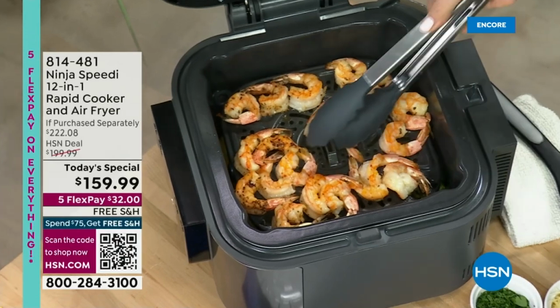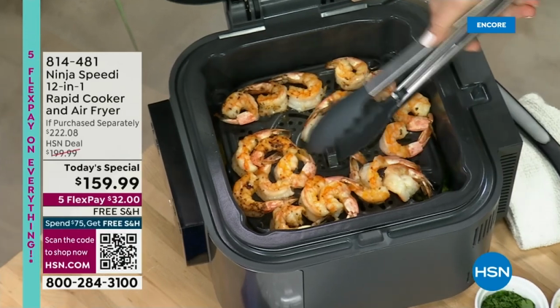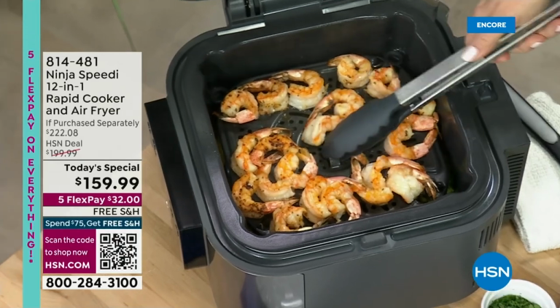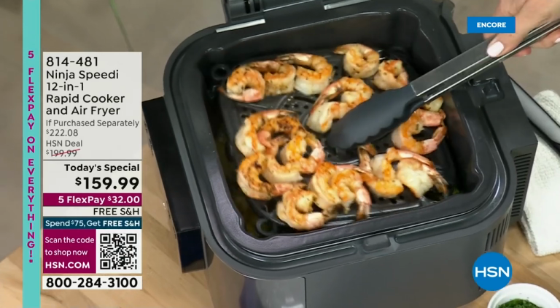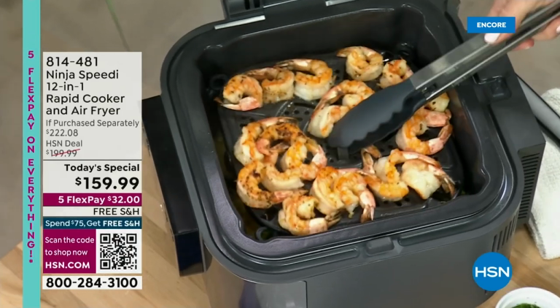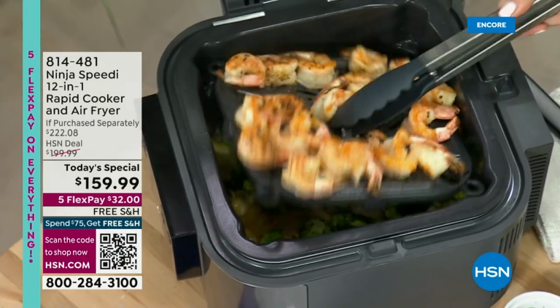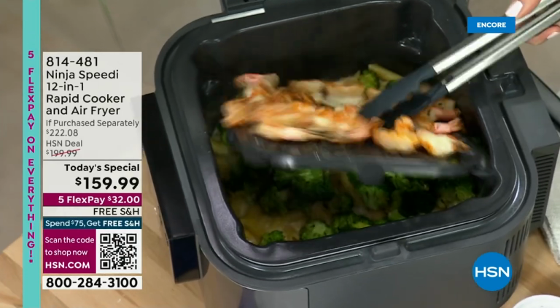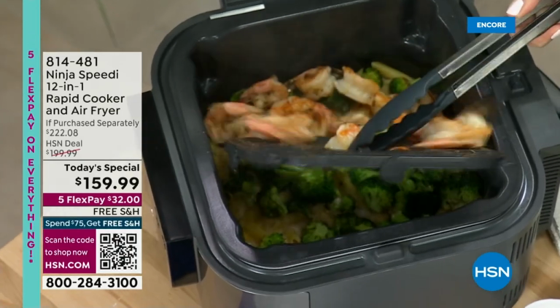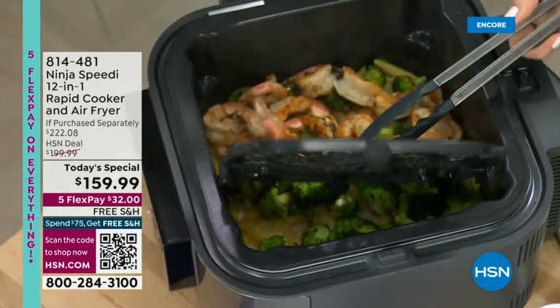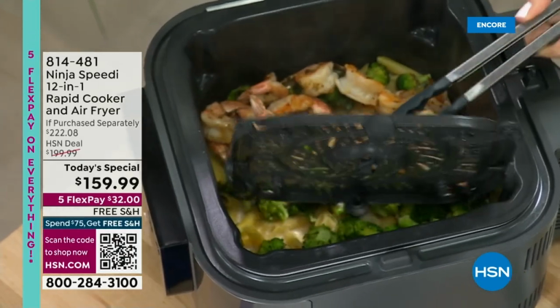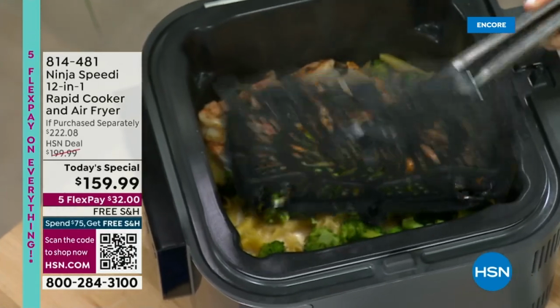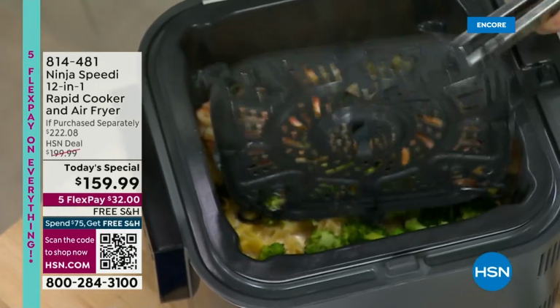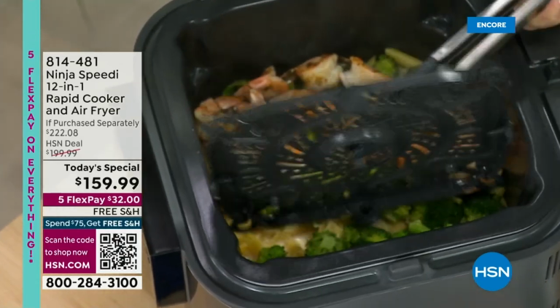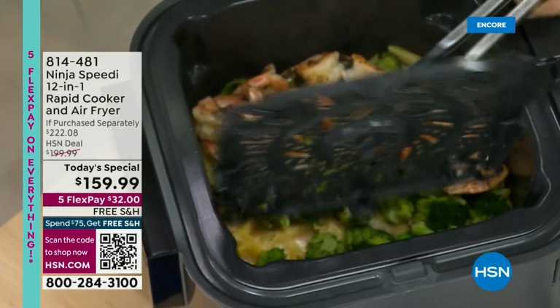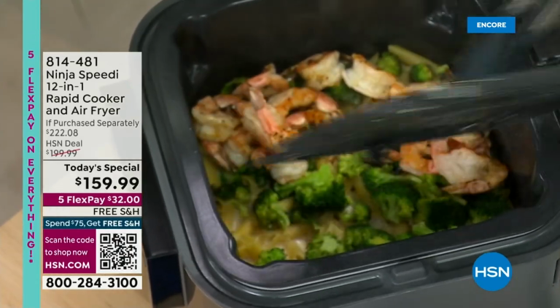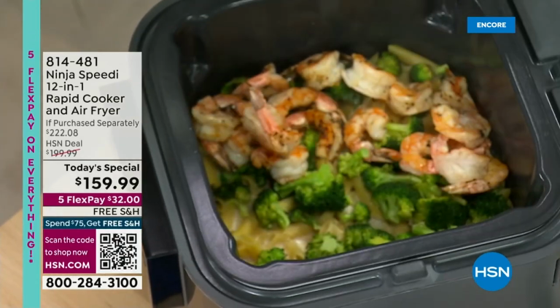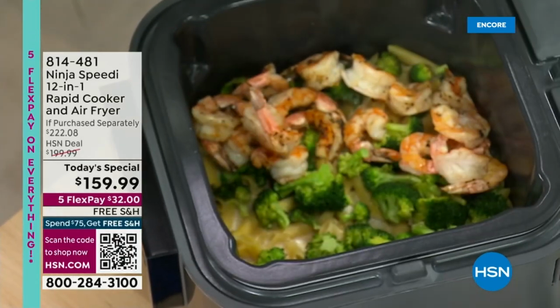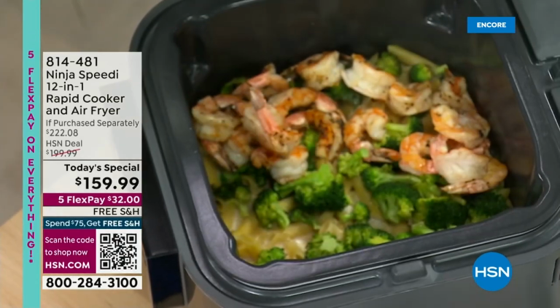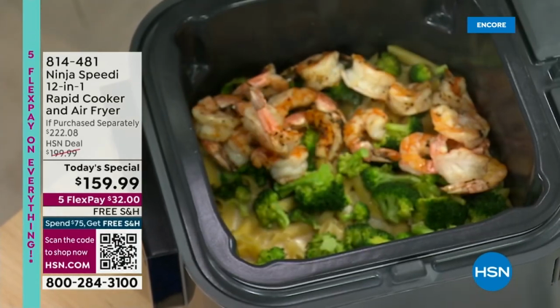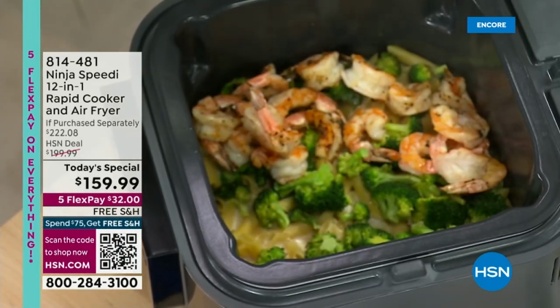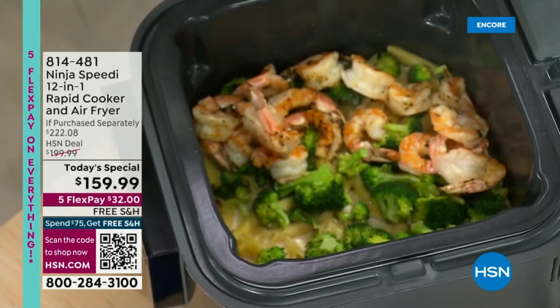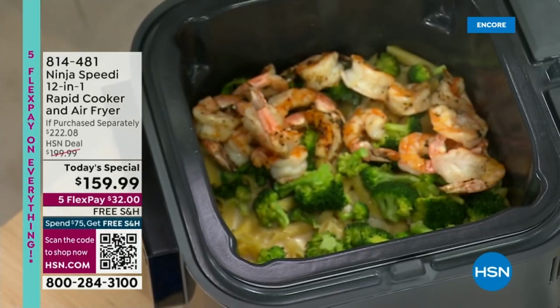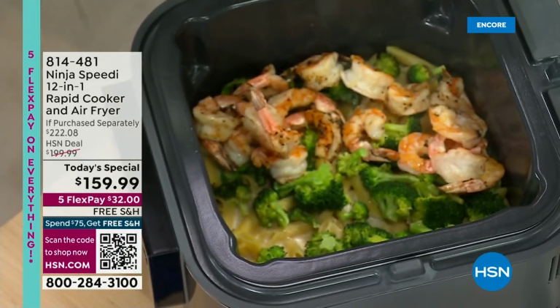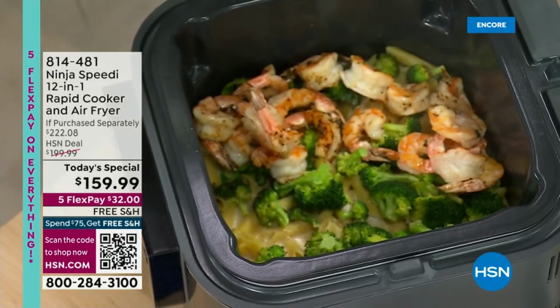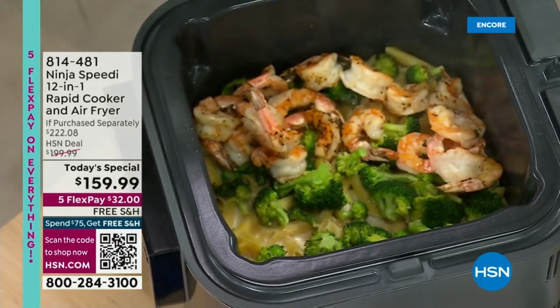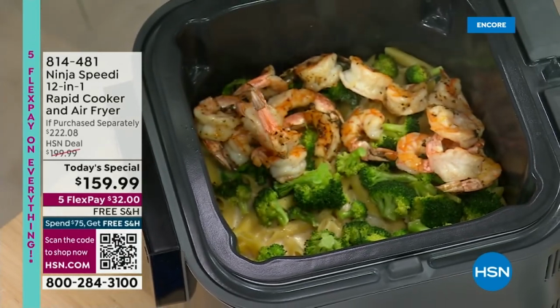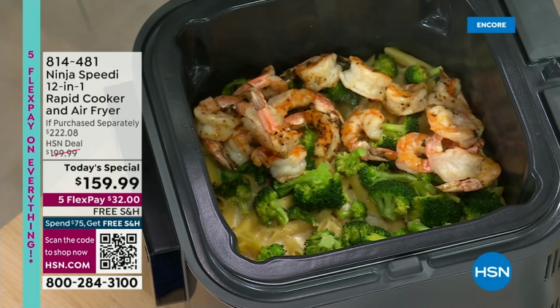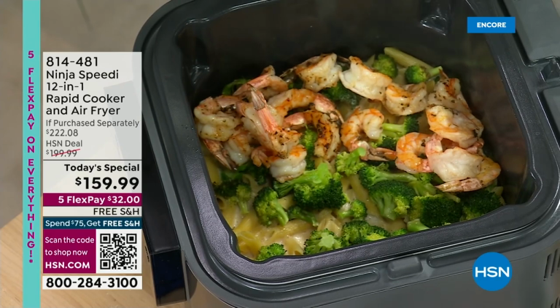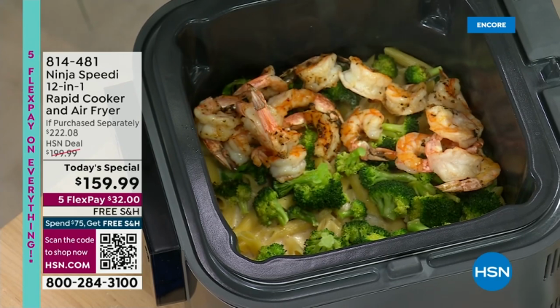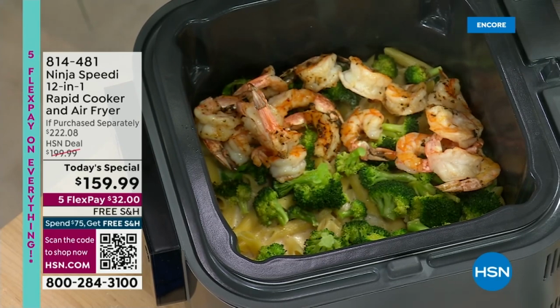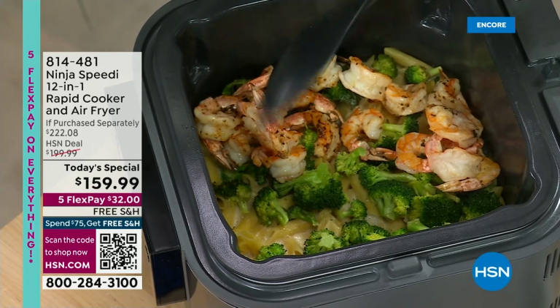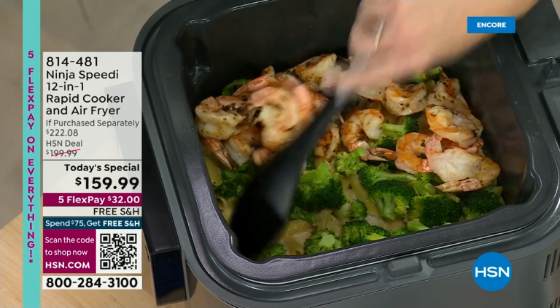Rochelle, this is brand new to Ninja. And if you love Ninja, you're going to love the Ninja Speedy. You so are.